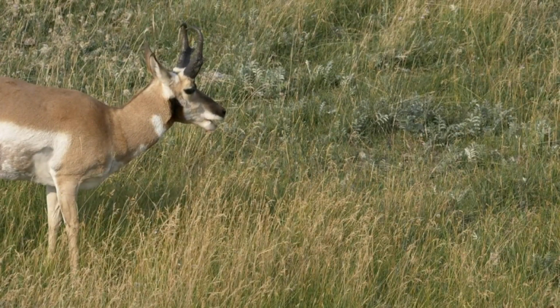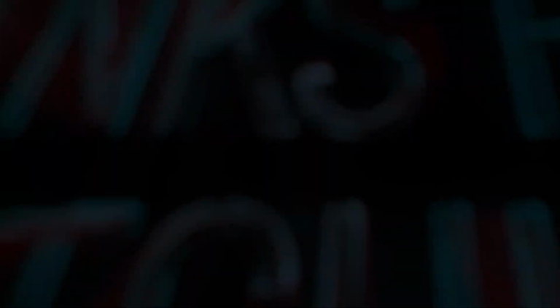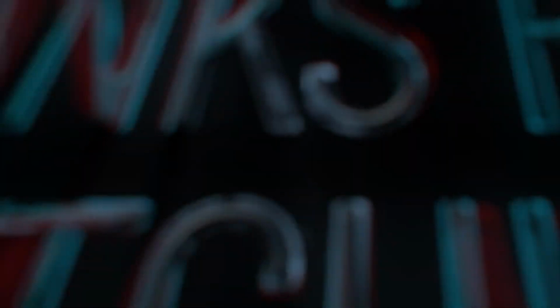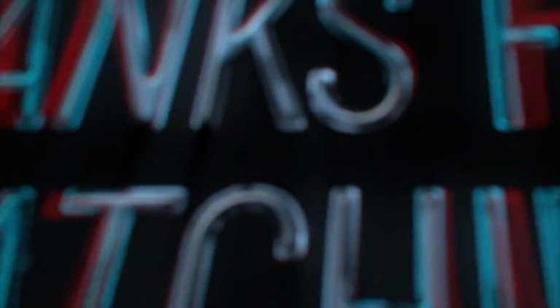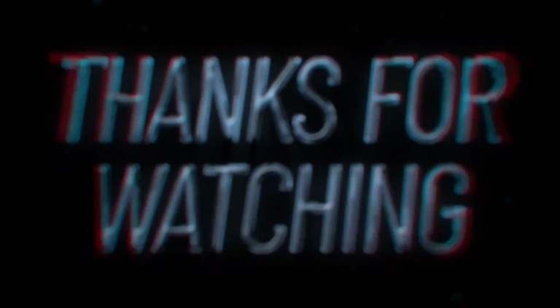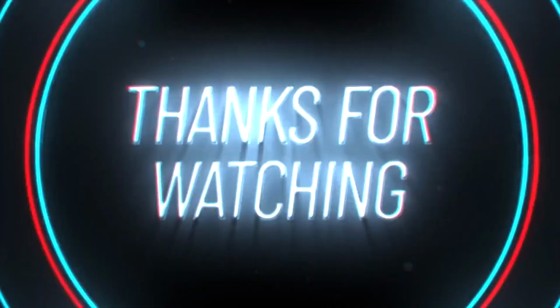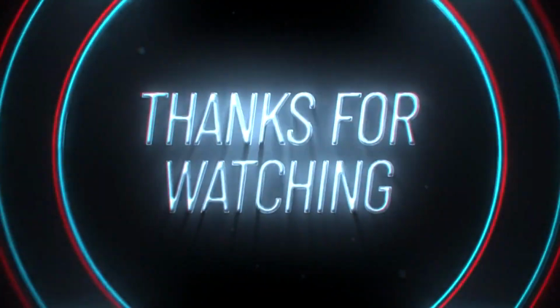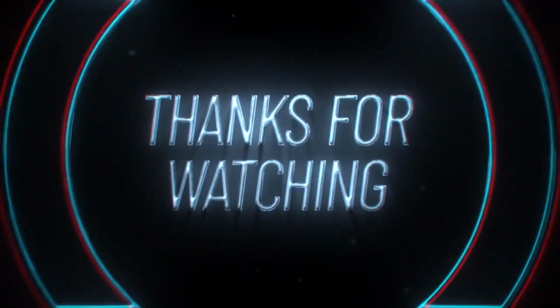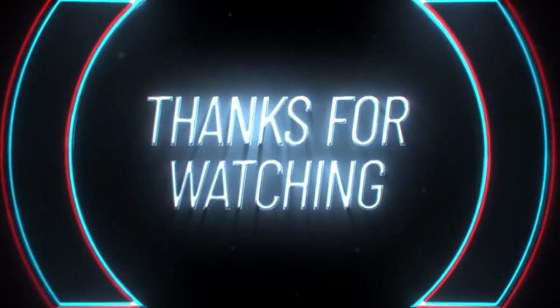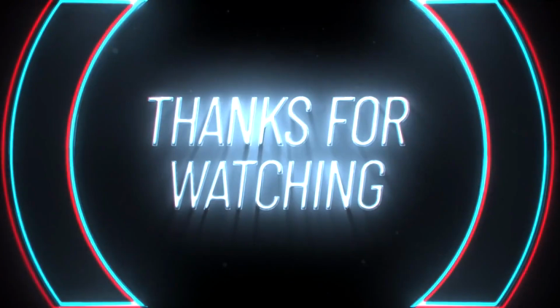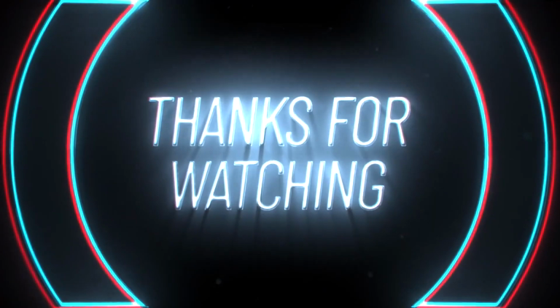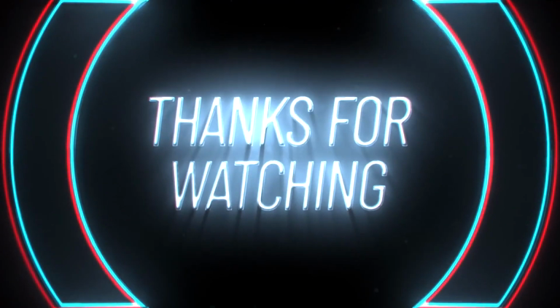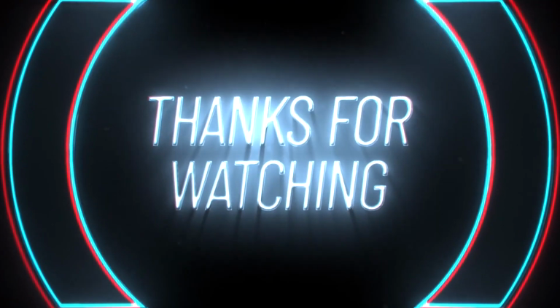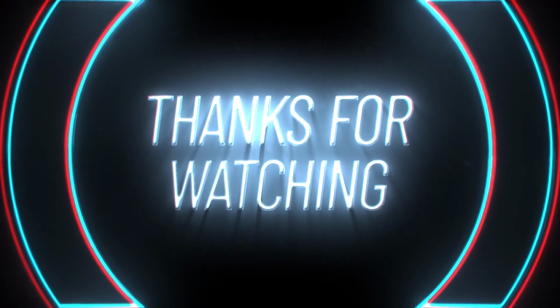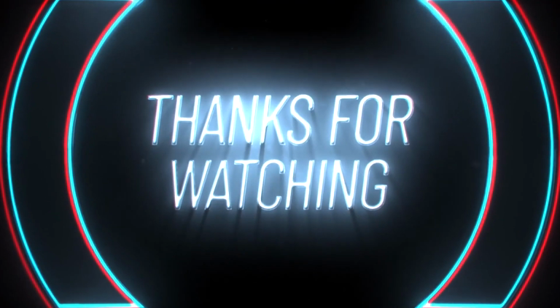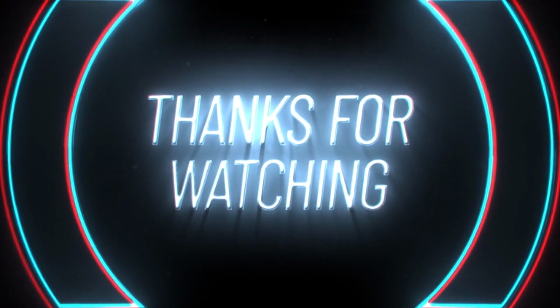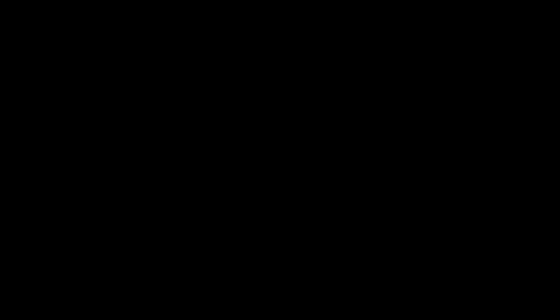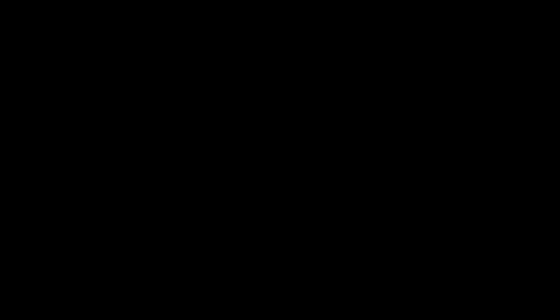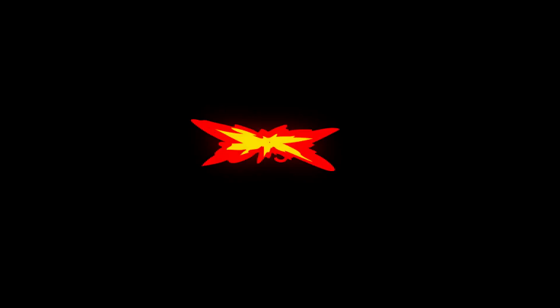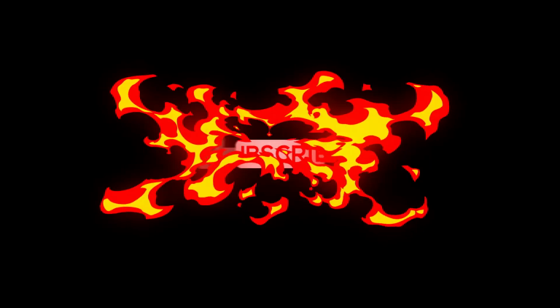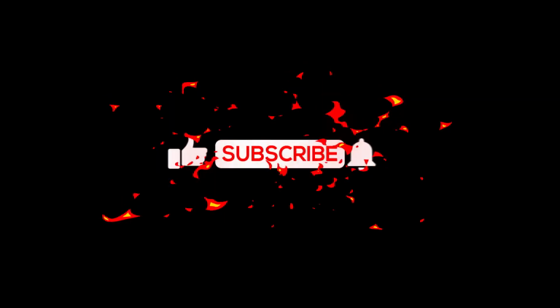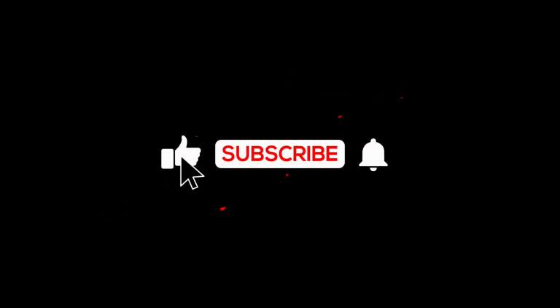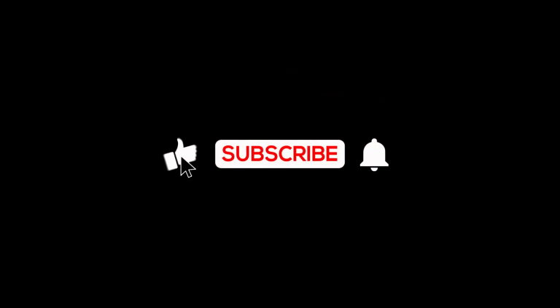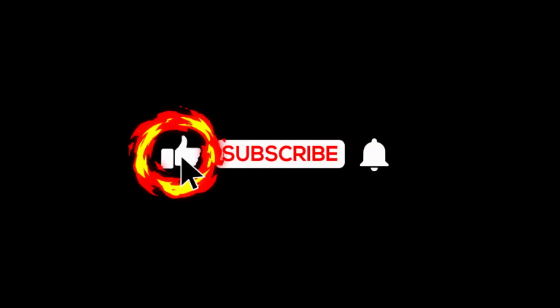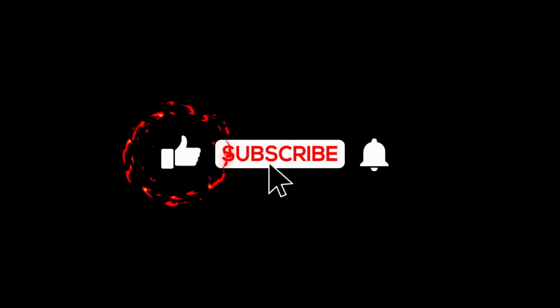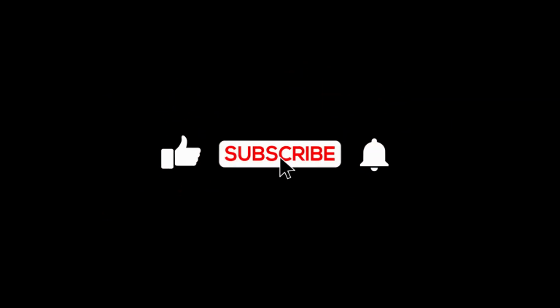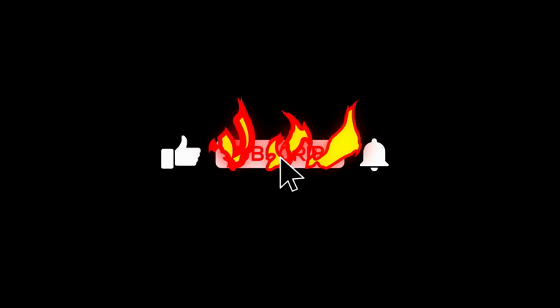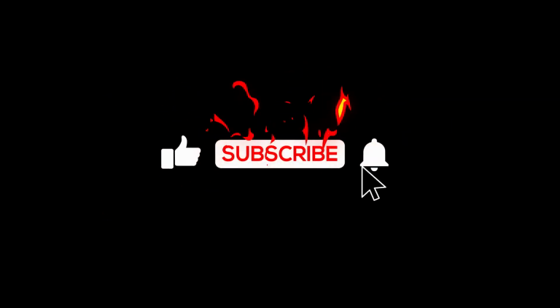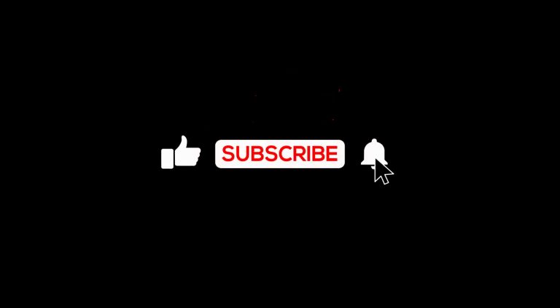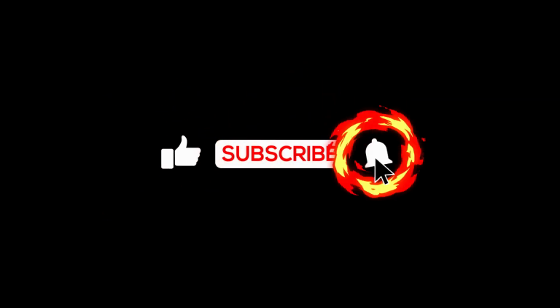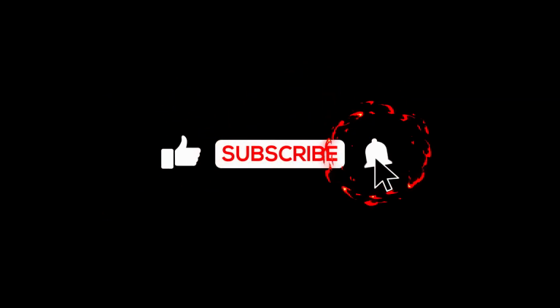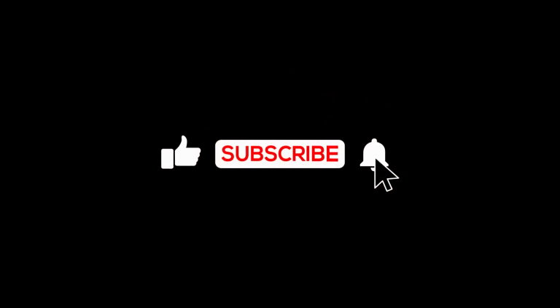Thank you for watching. If you enjoyed this video, please like, share, and subscribe.